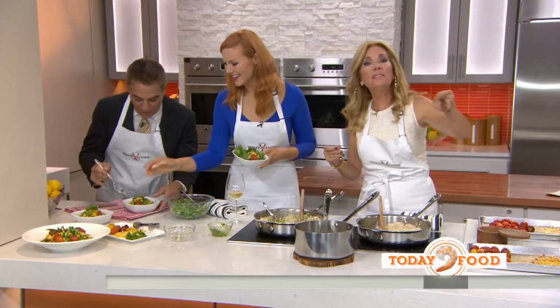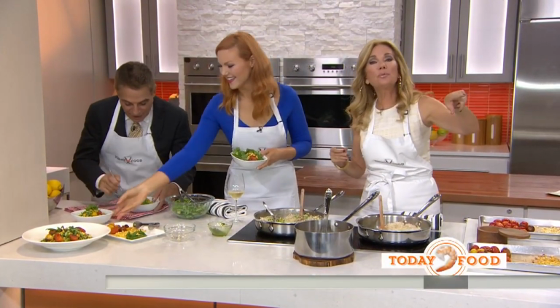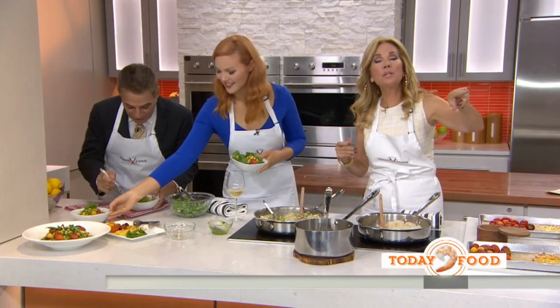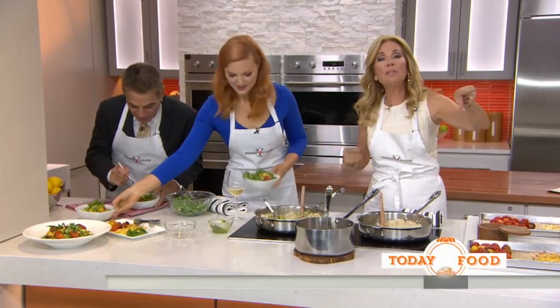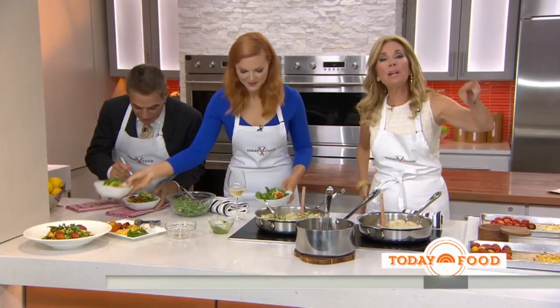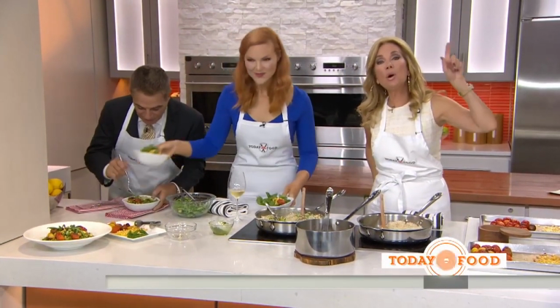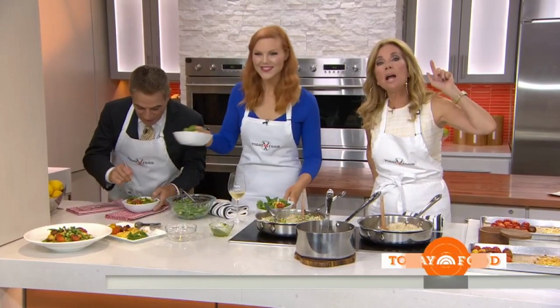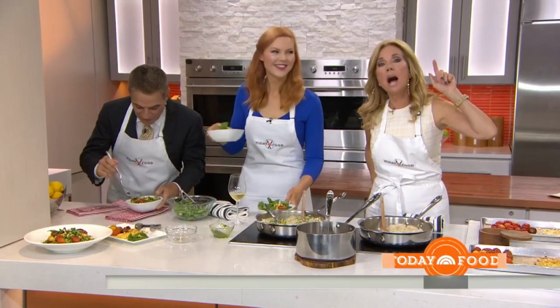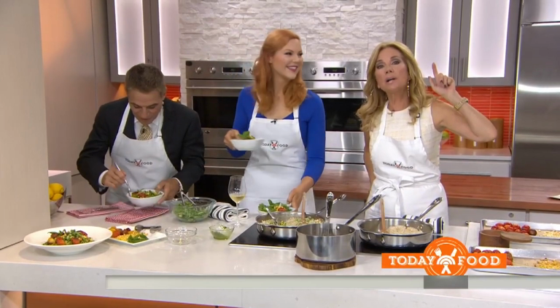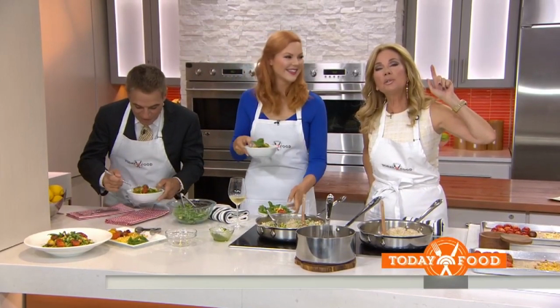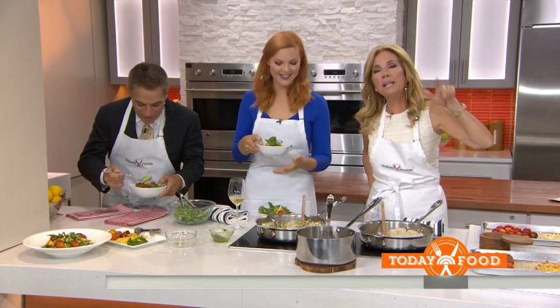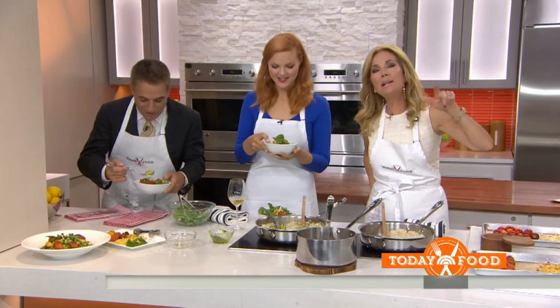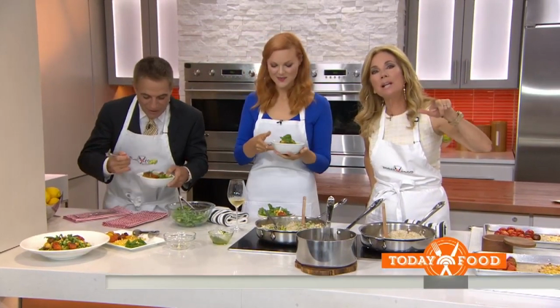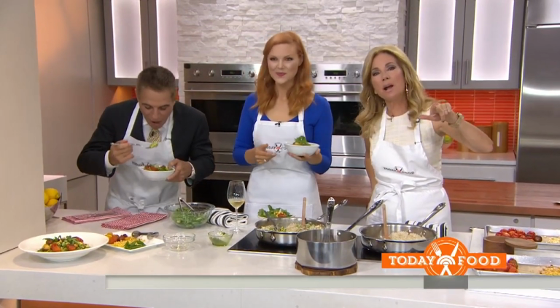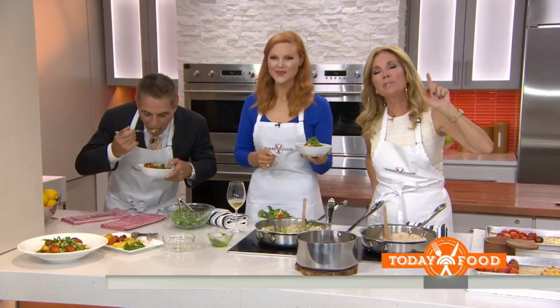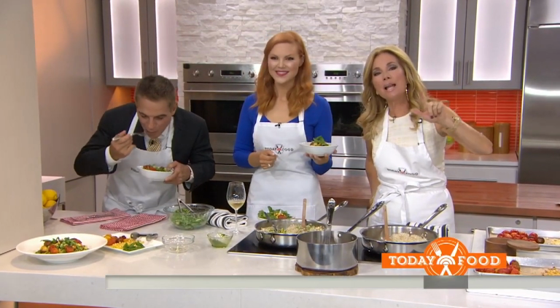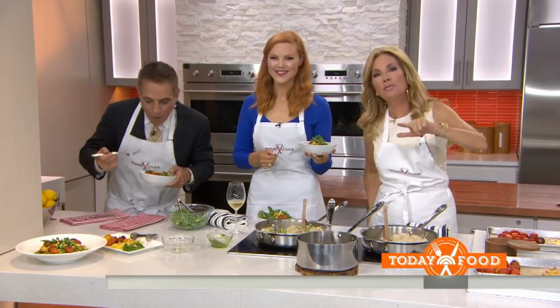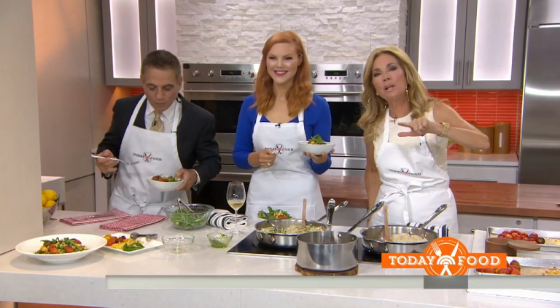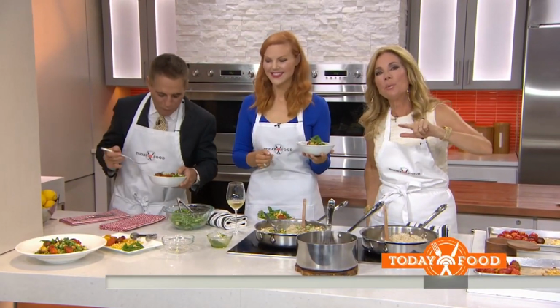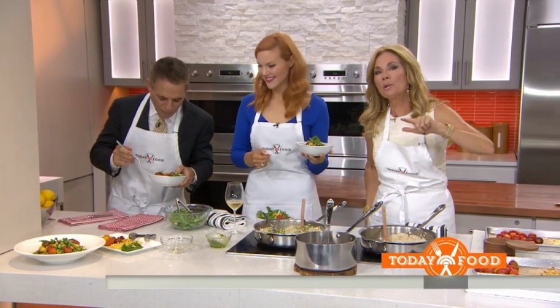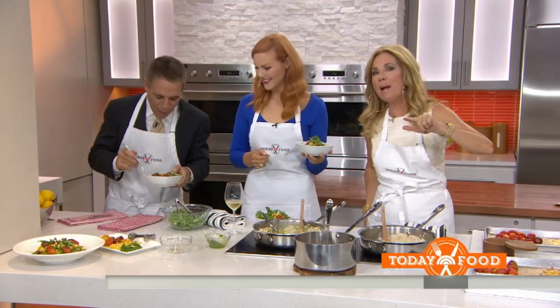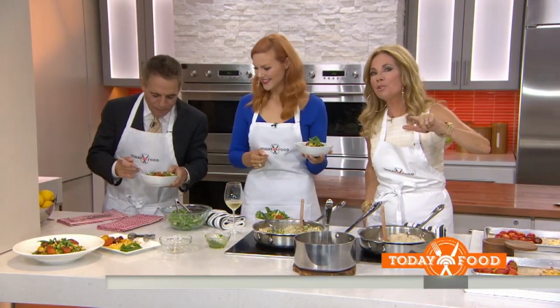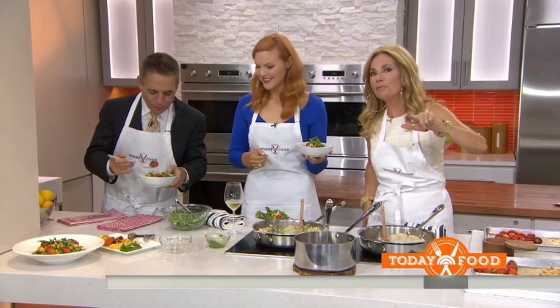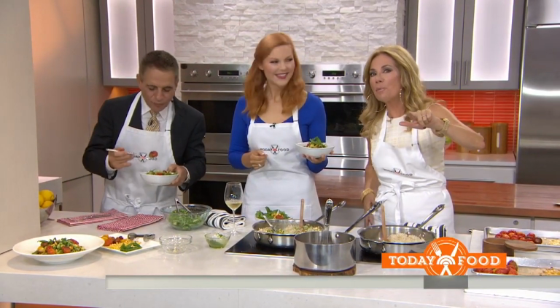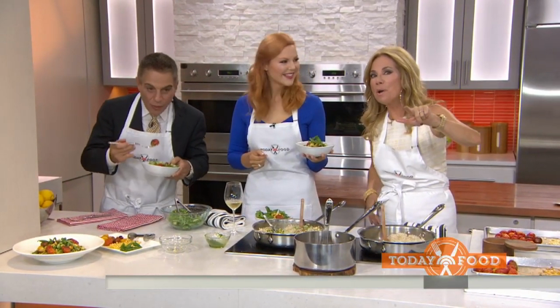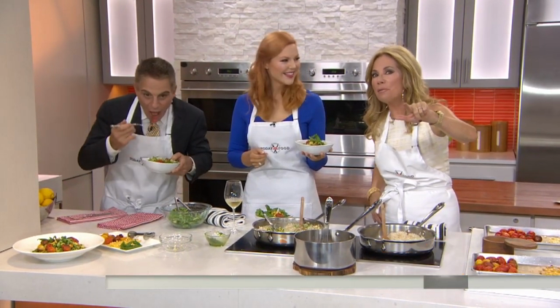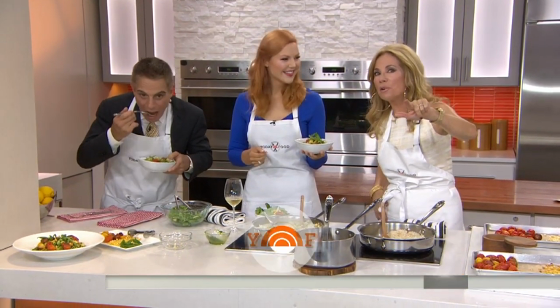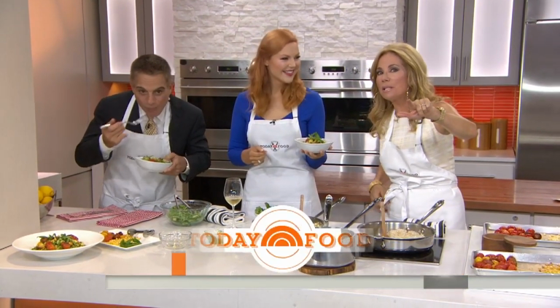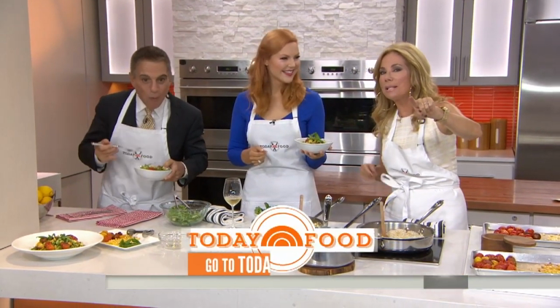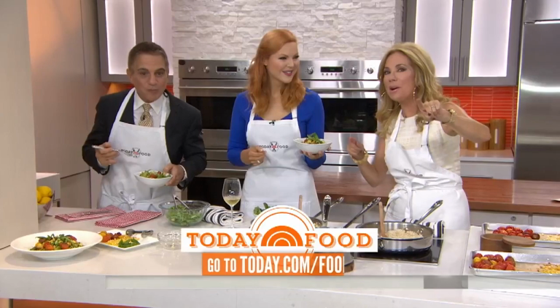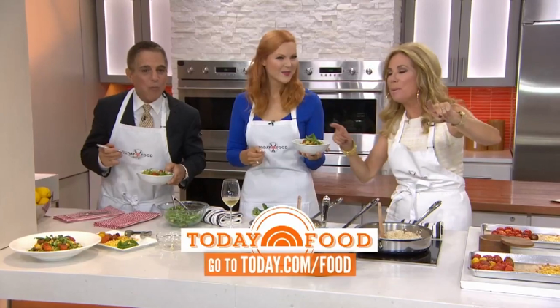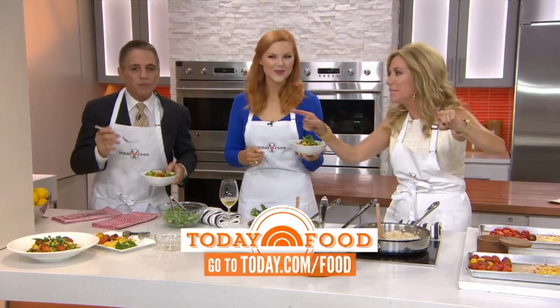To get this recipe, everybody go to today.com/food. We're going to be back in just a moment, but first, this is Today on NBC.